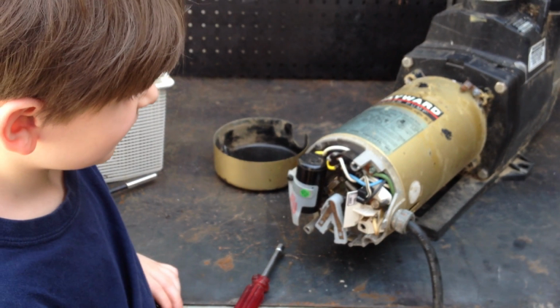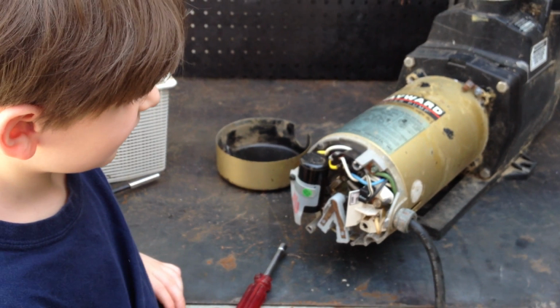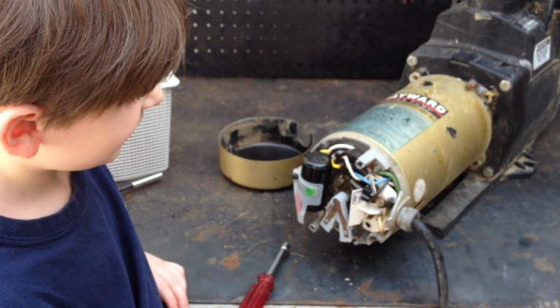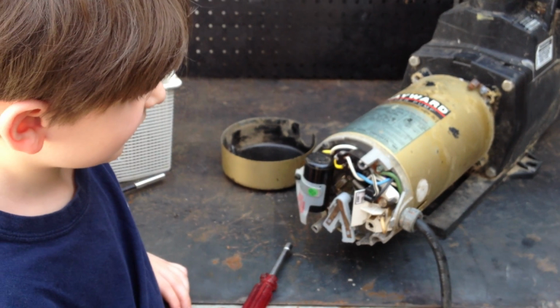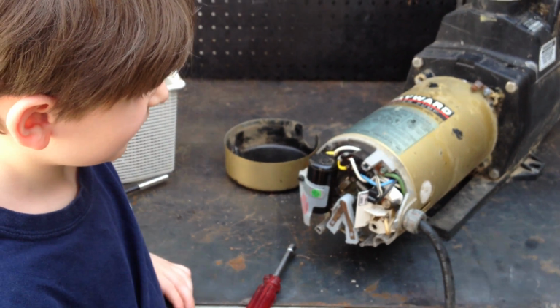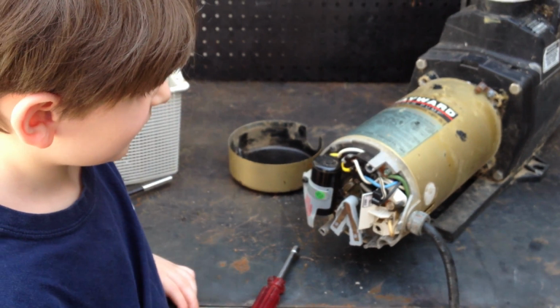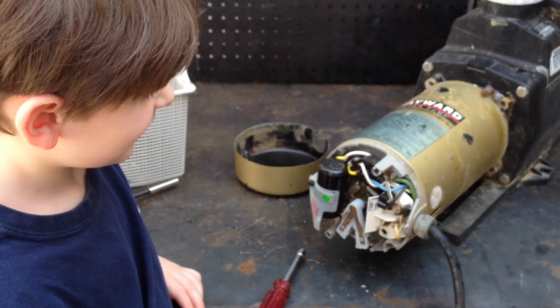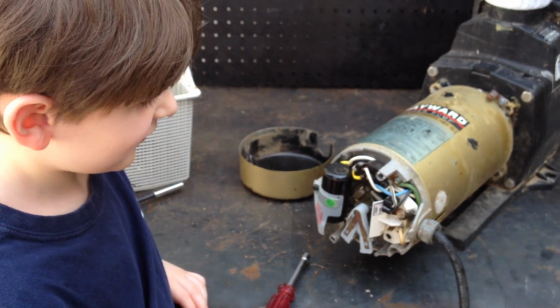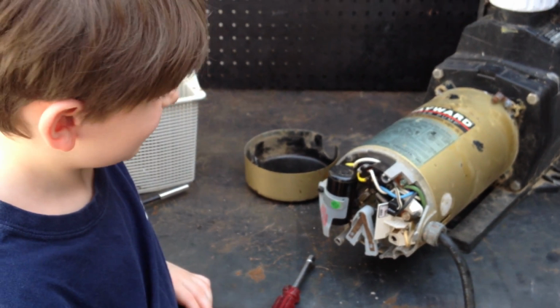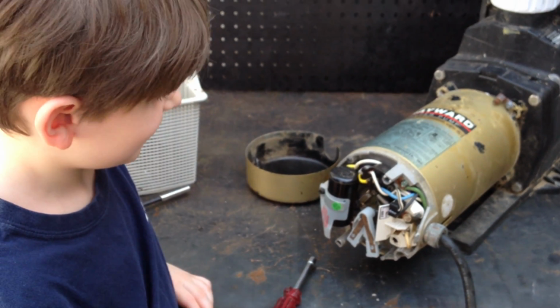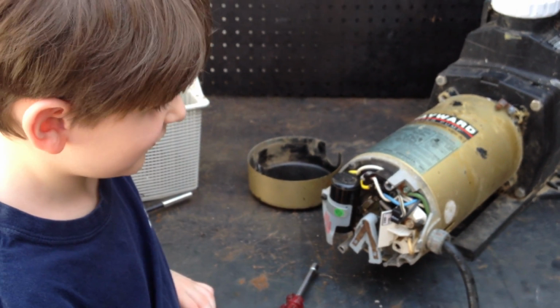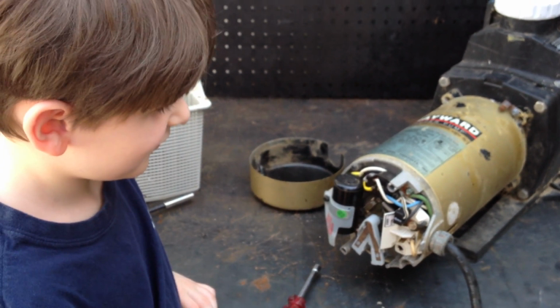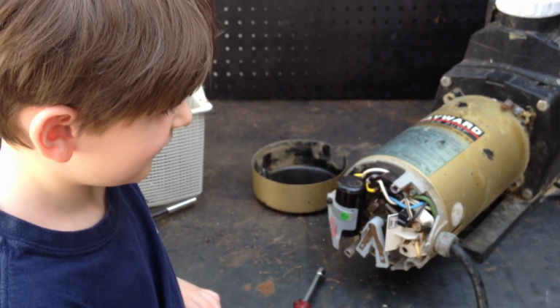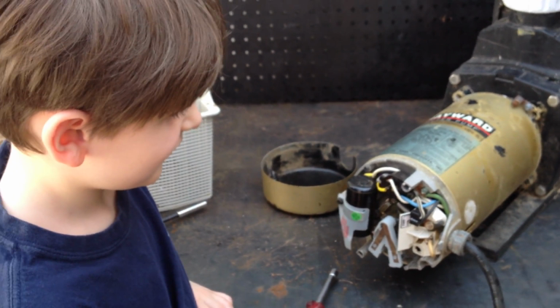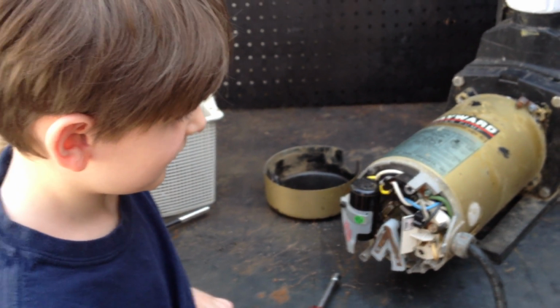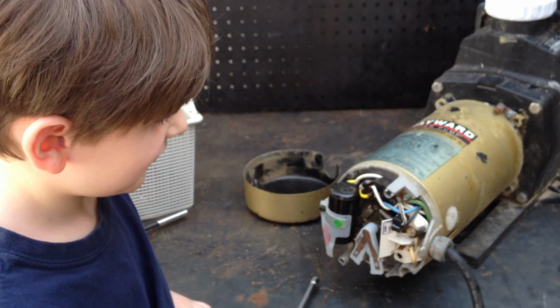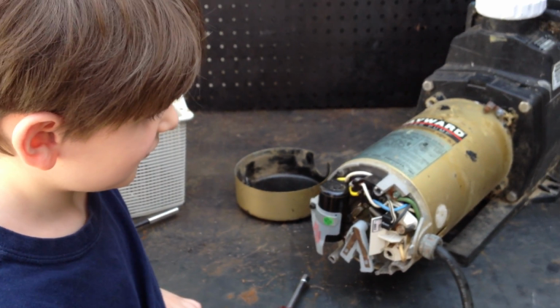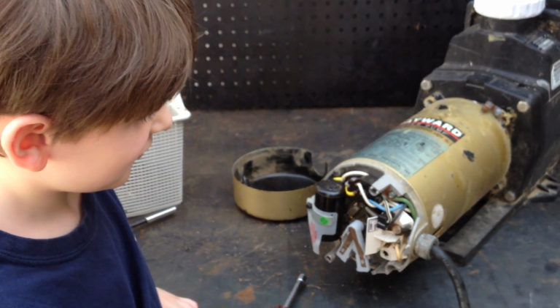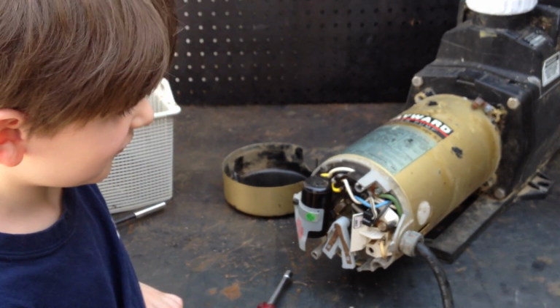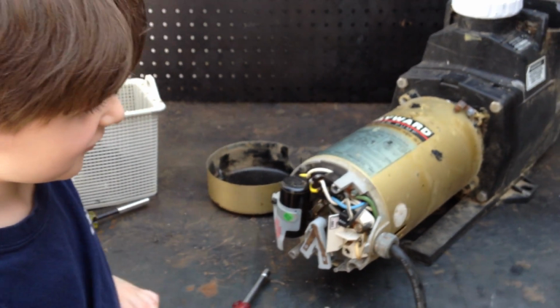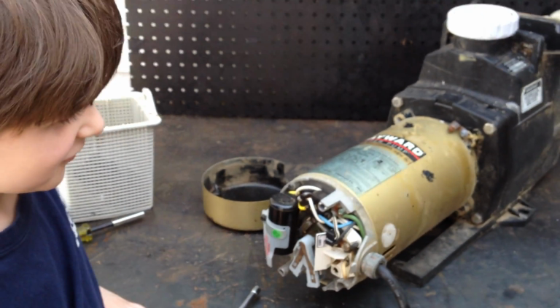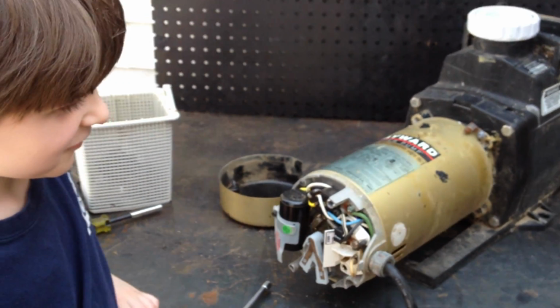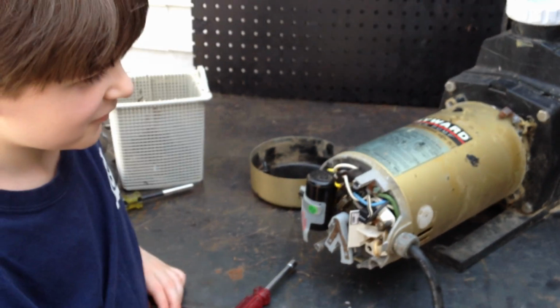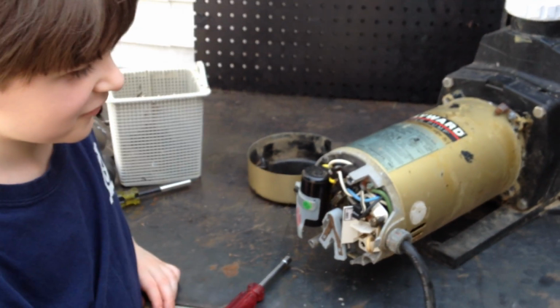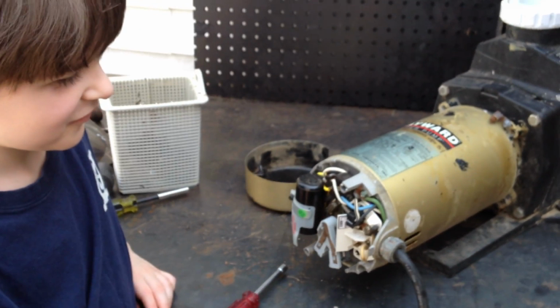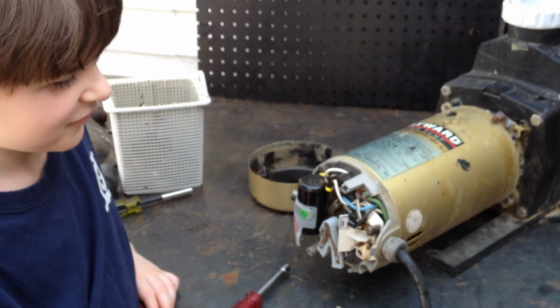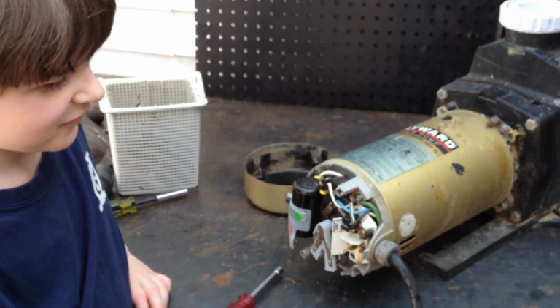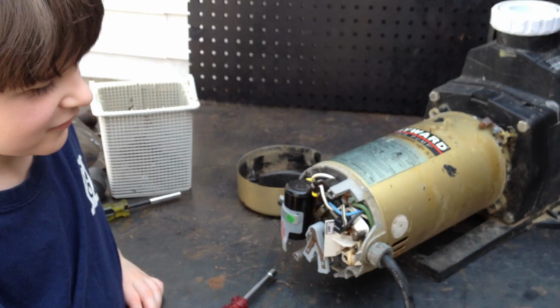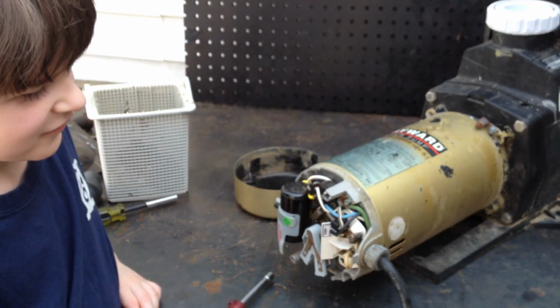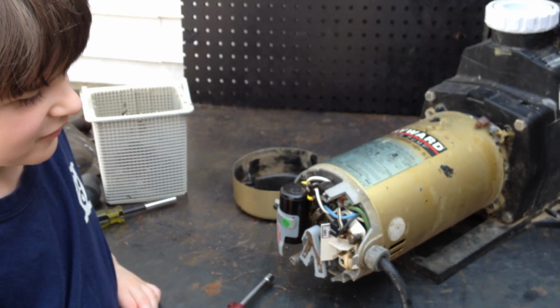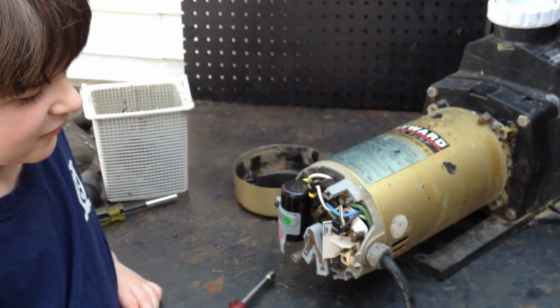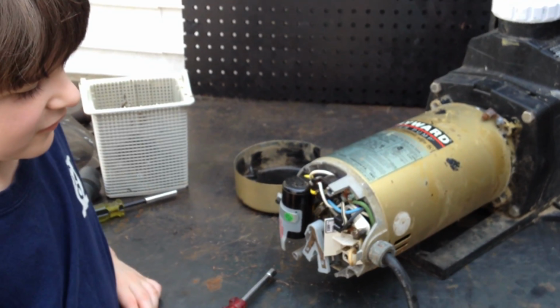No, not really. But he could also teach you and show you how easy it is to fix your pump if you're worried about doing that.